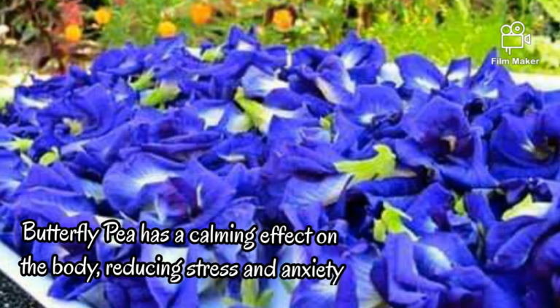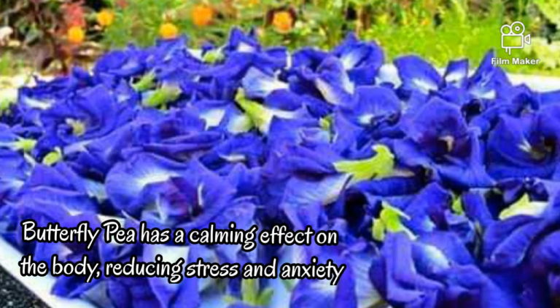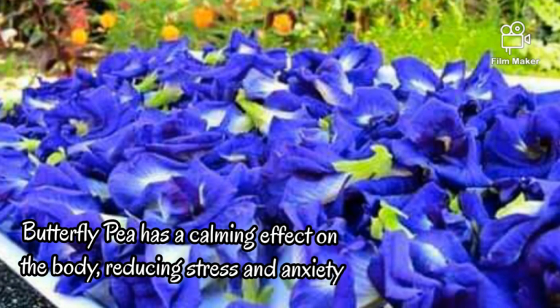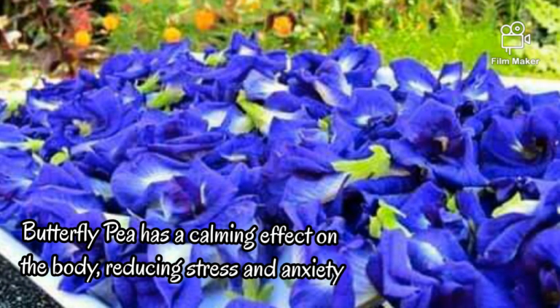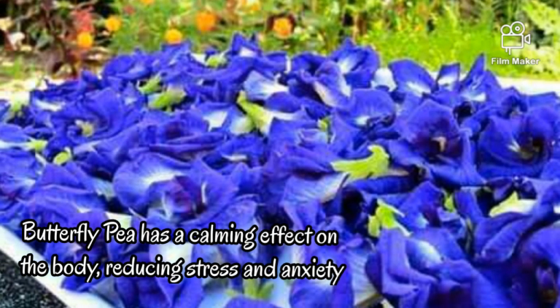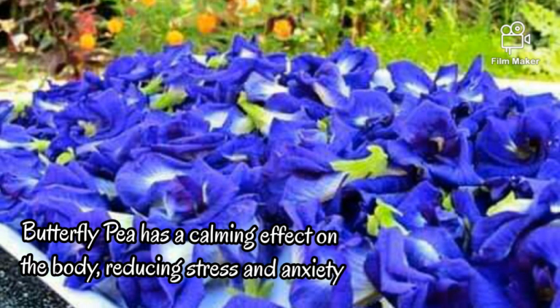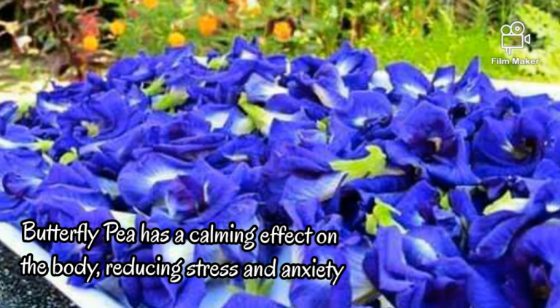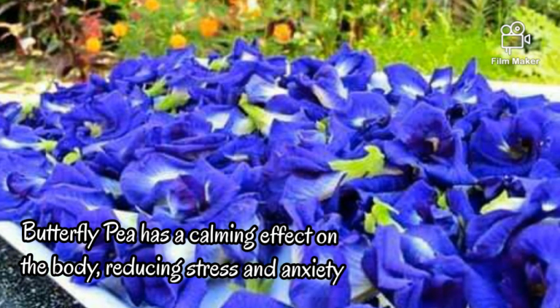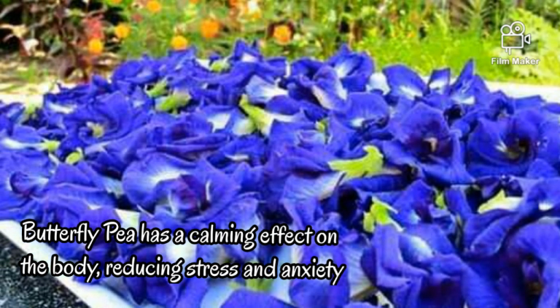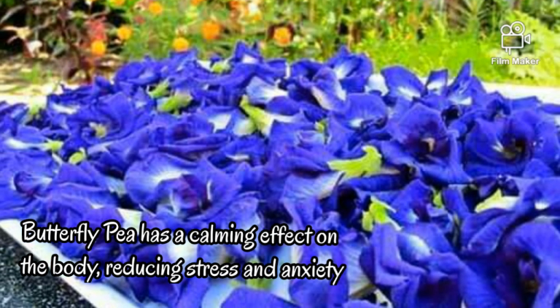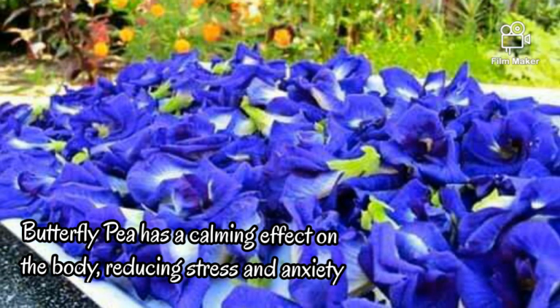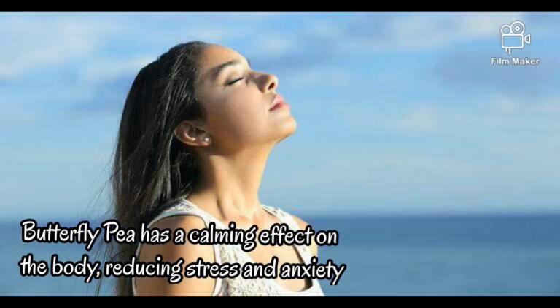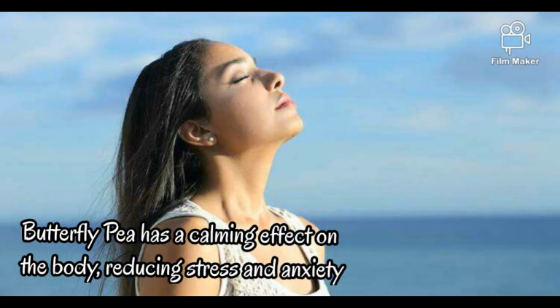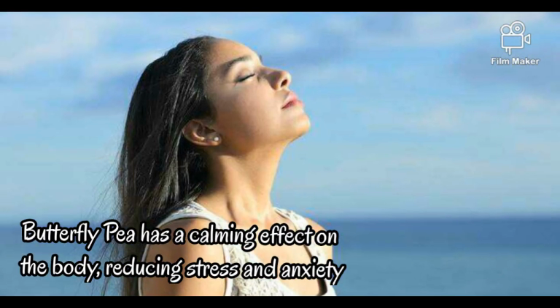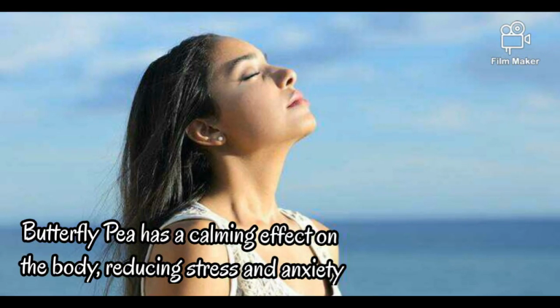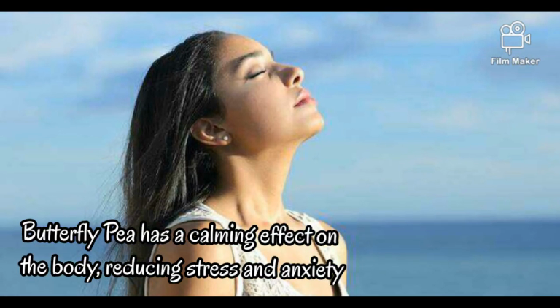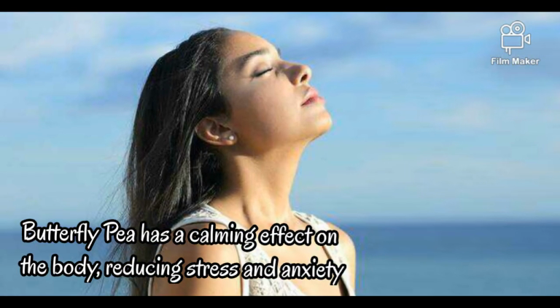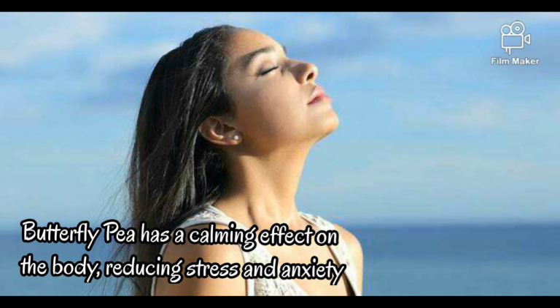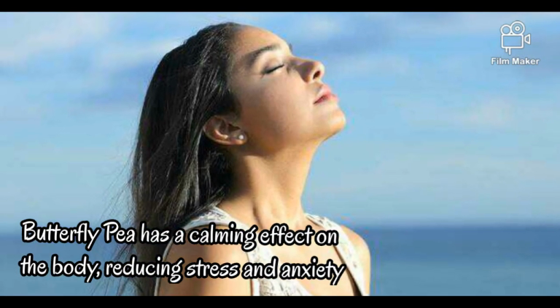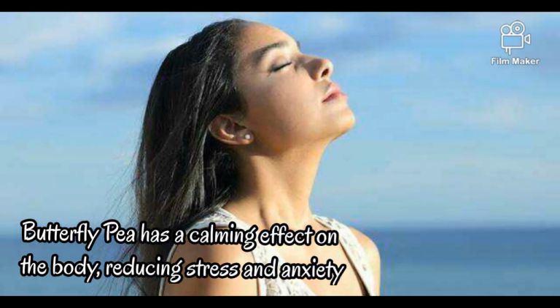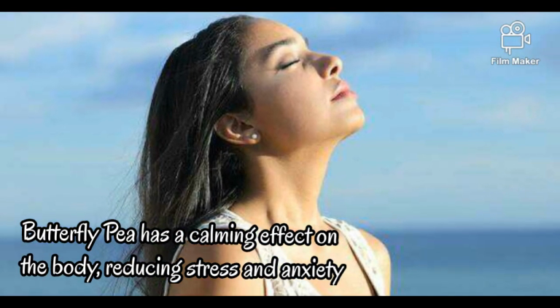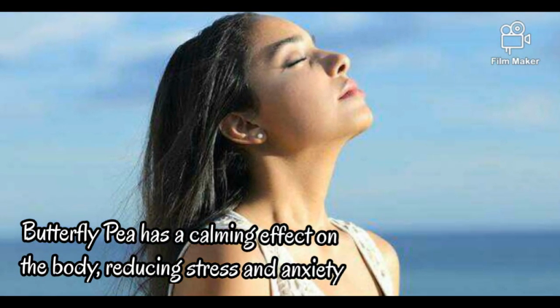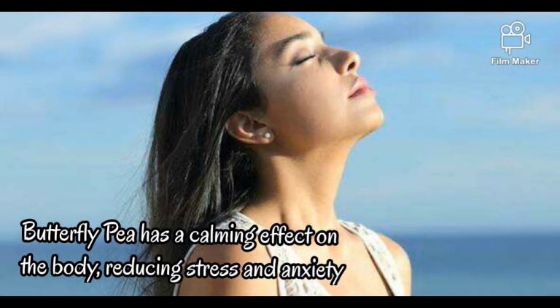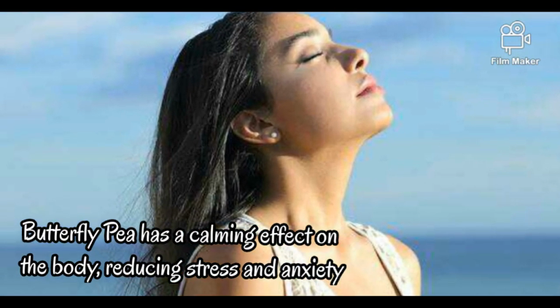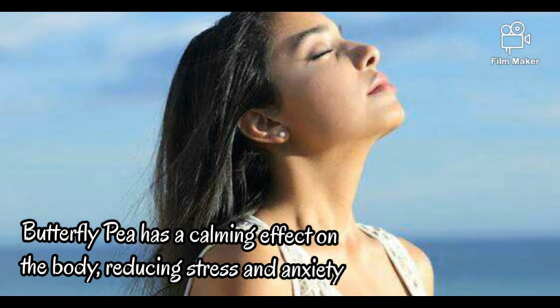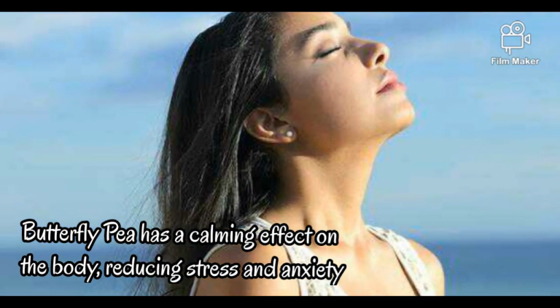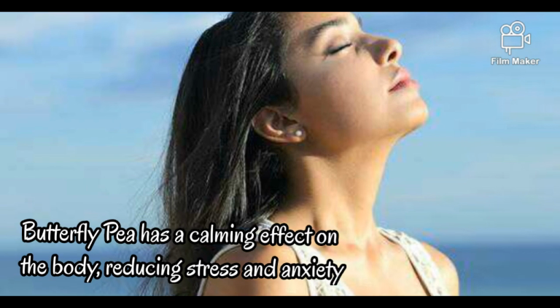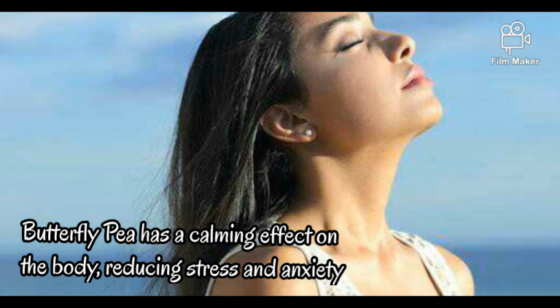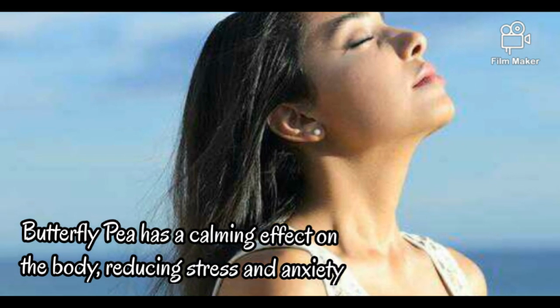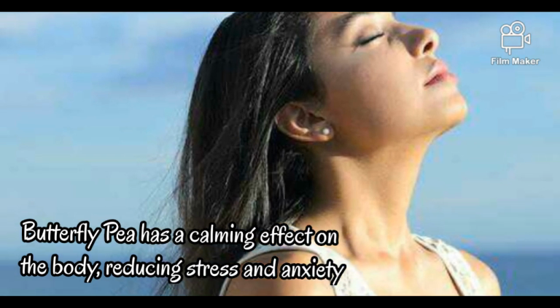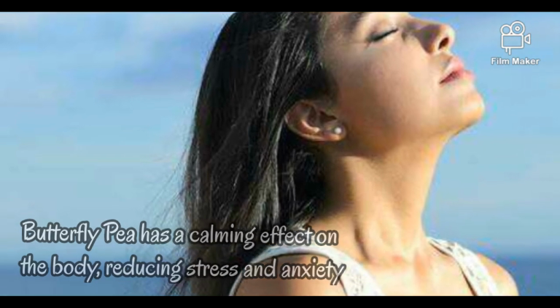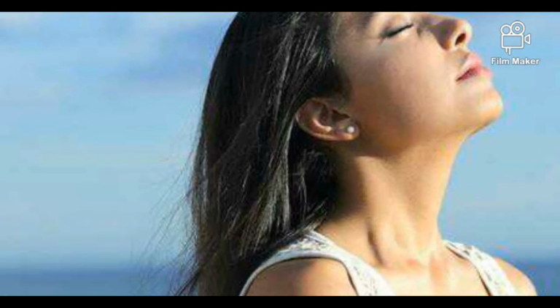9. Anxiolytic. Butterfly pea has a calming effect on the body, reducing stress and anxiety.